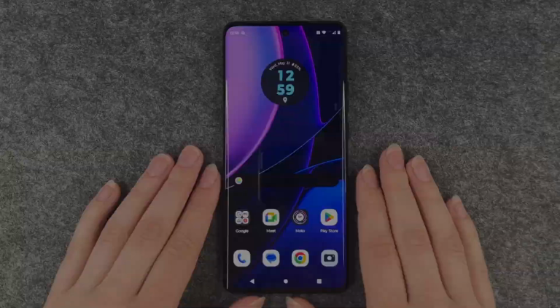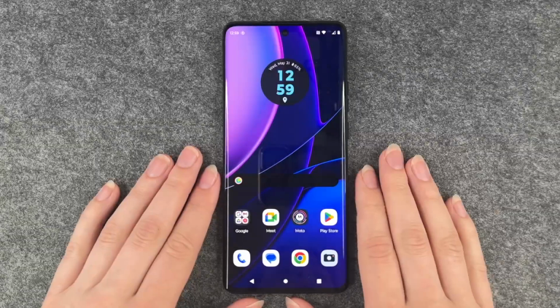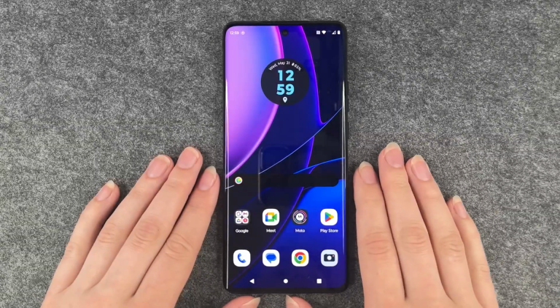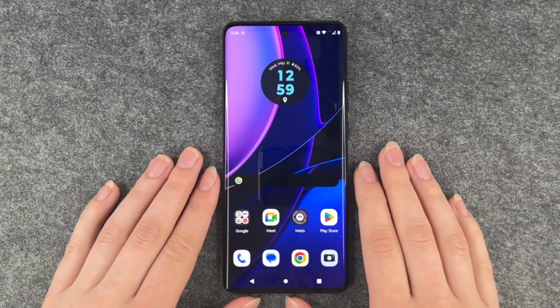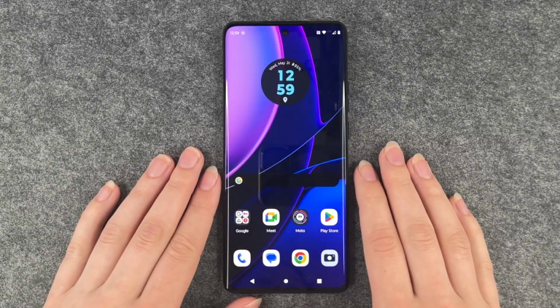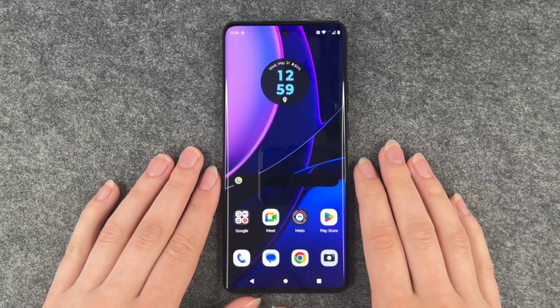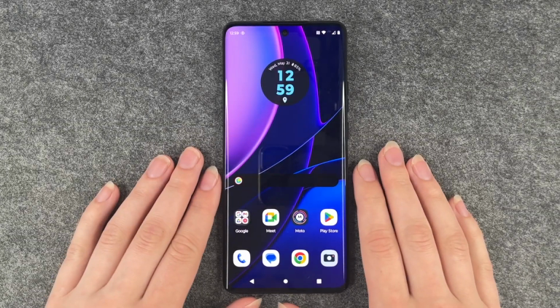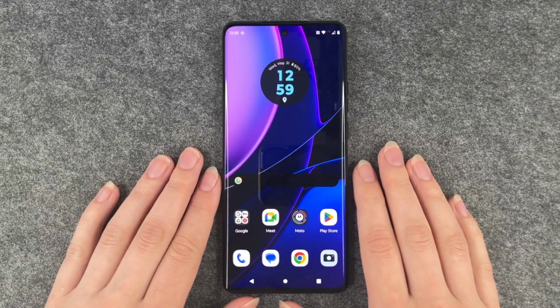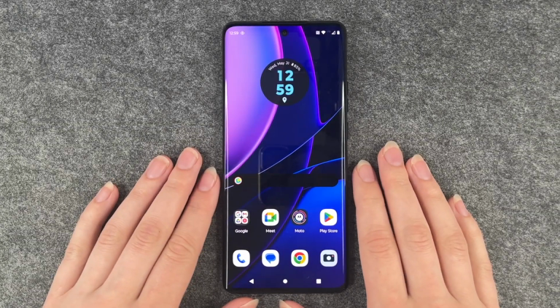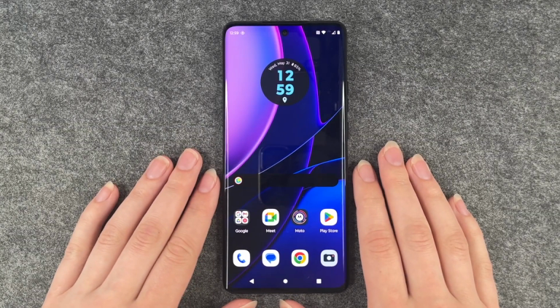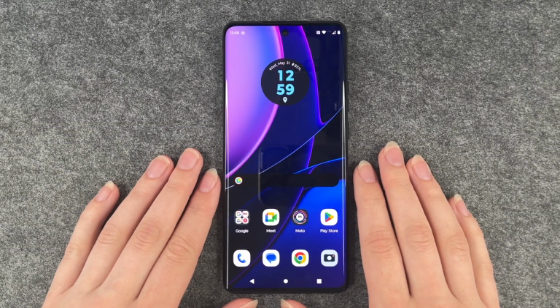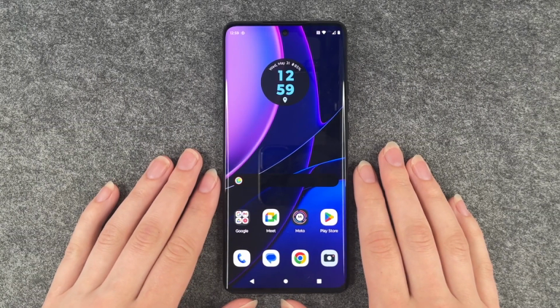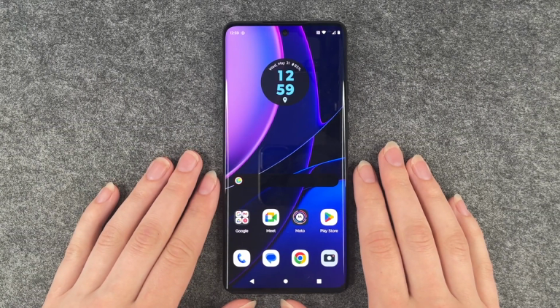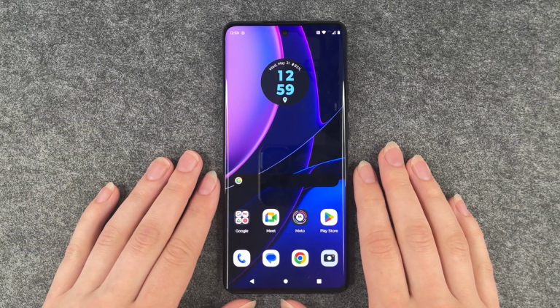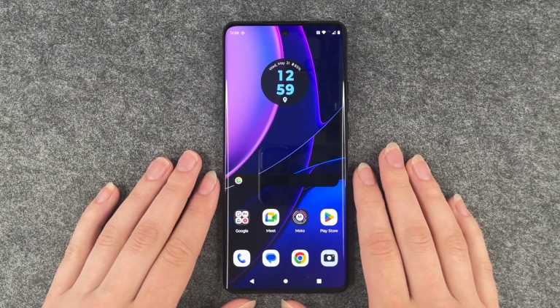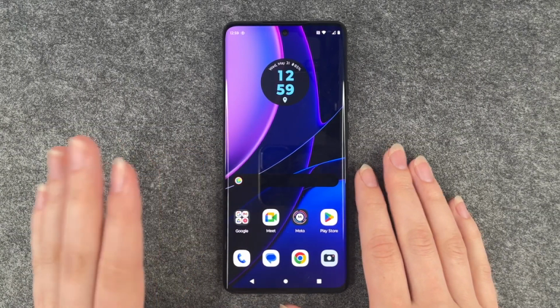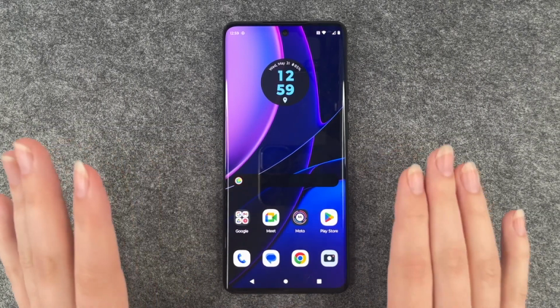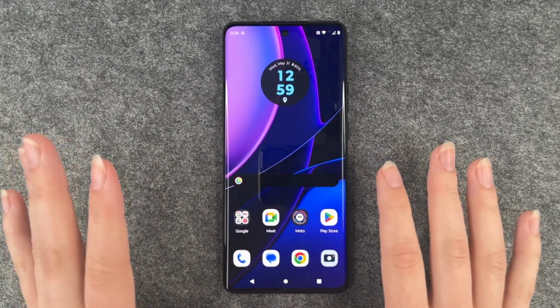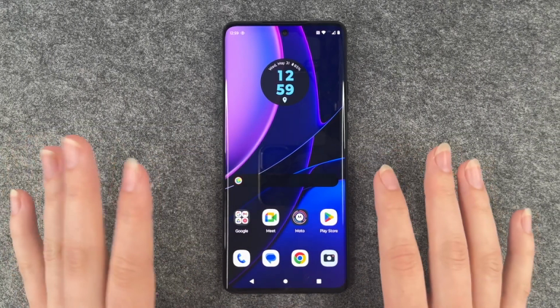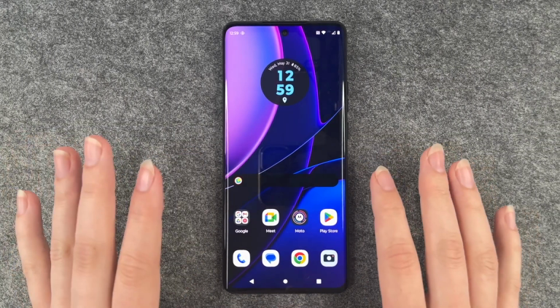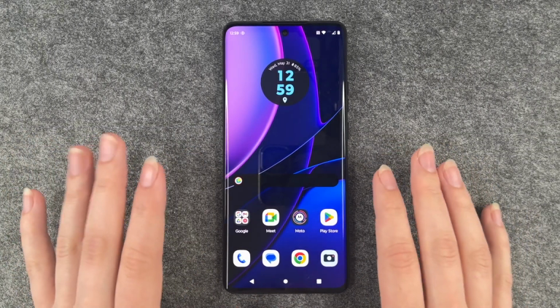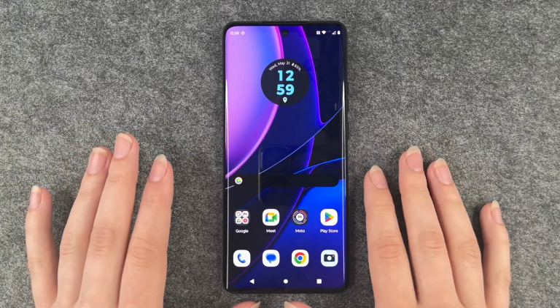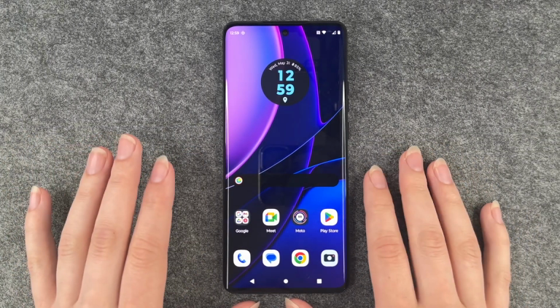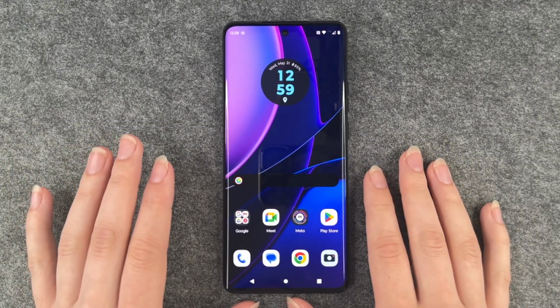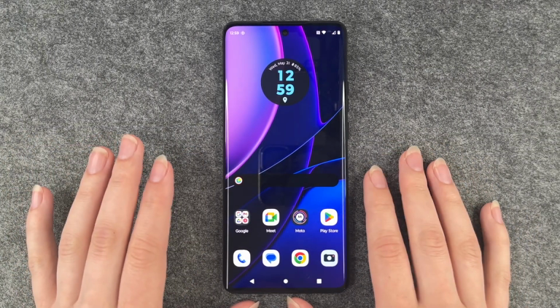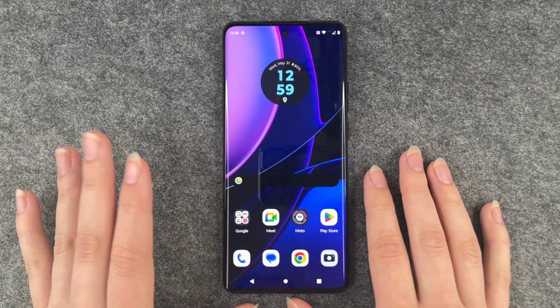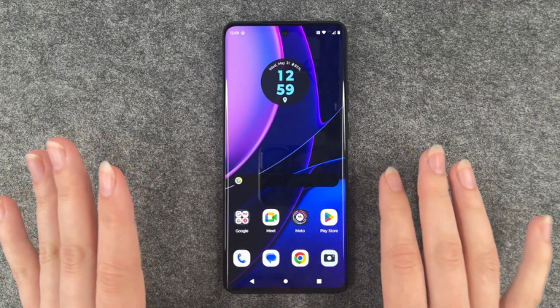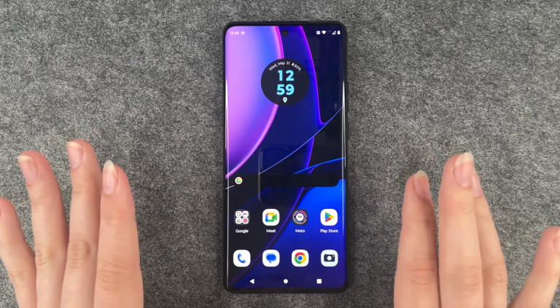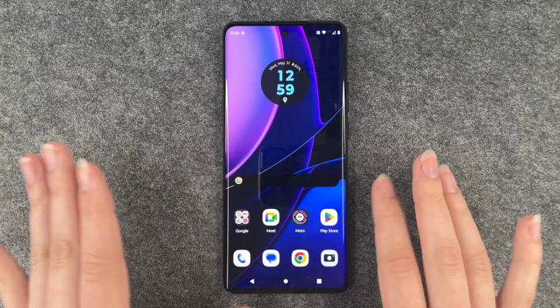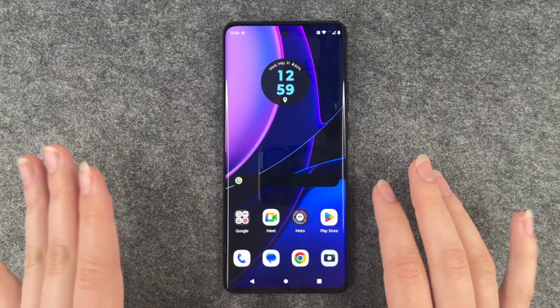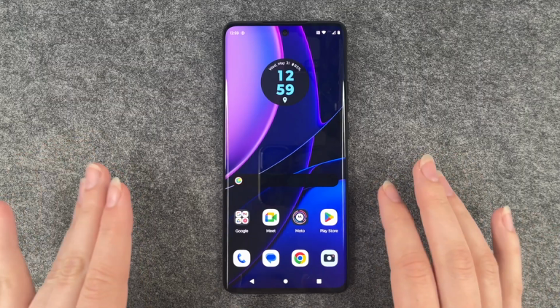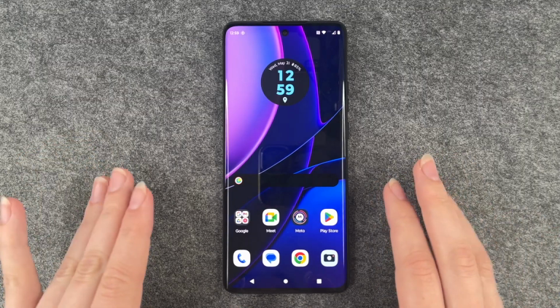Hi buddies, welcome back. It's Anne-Sophie and today I'm going to show you how you can reset your Motorola Edge 40.